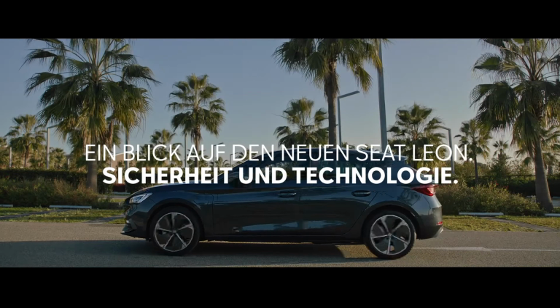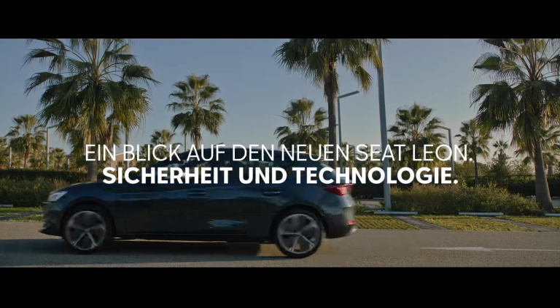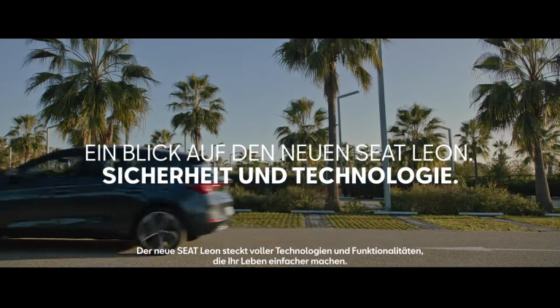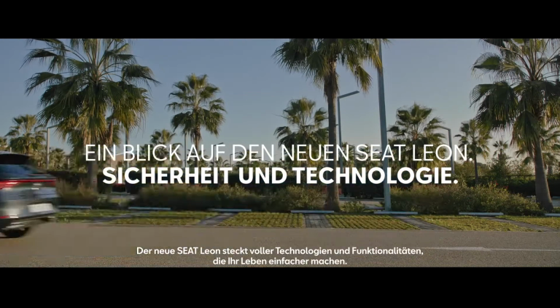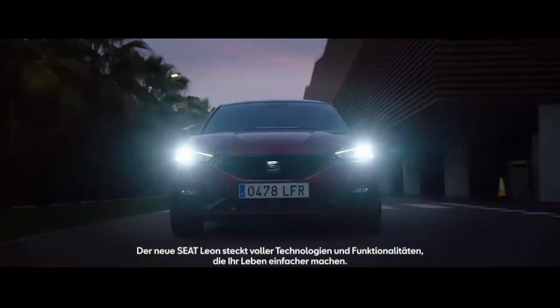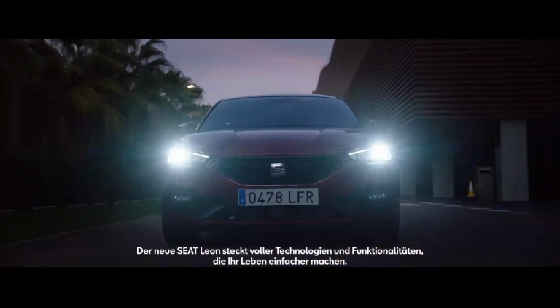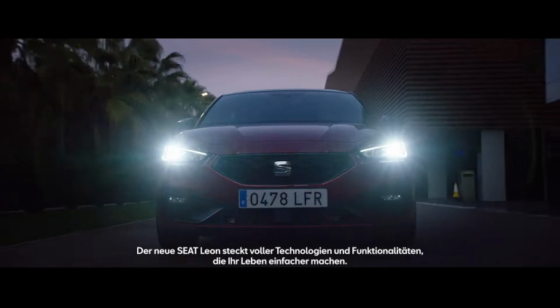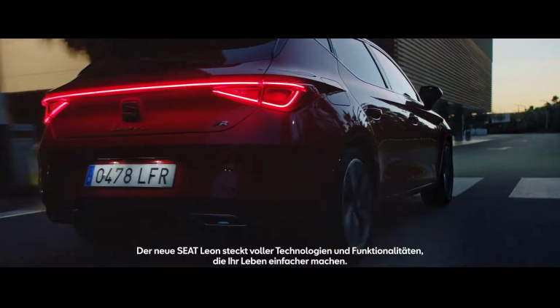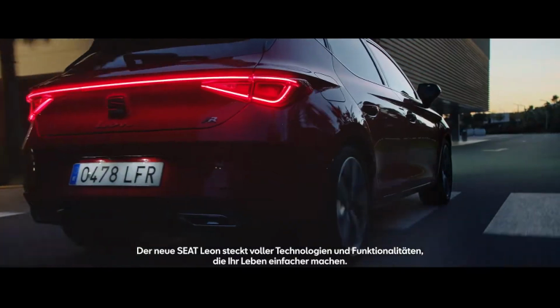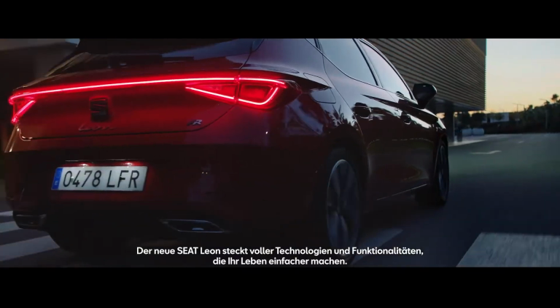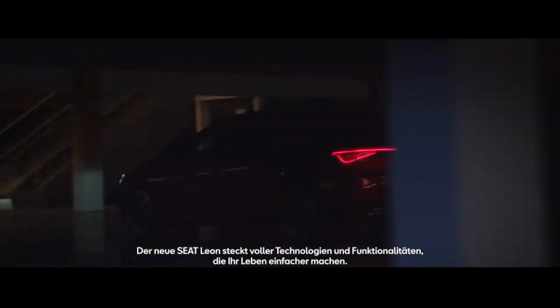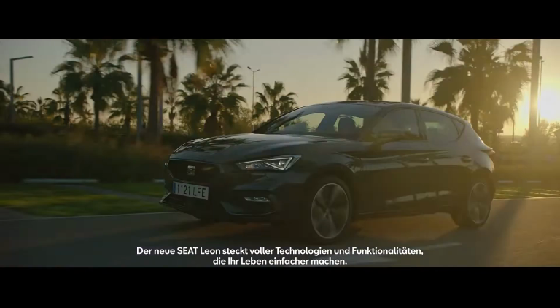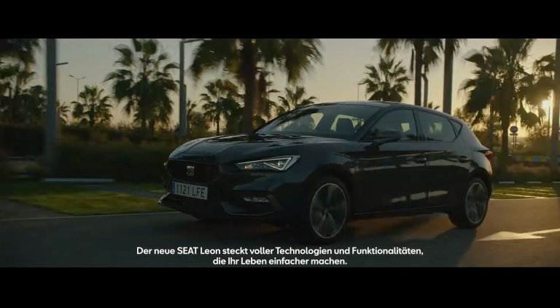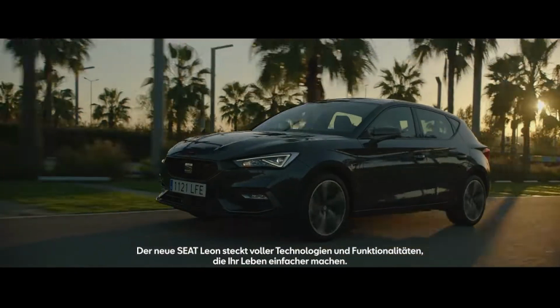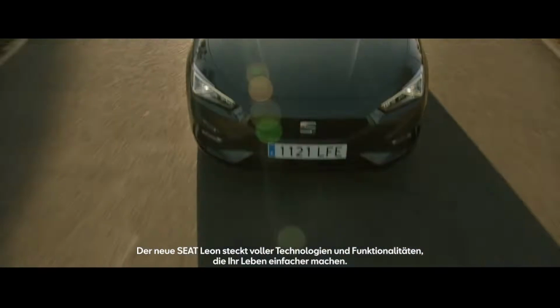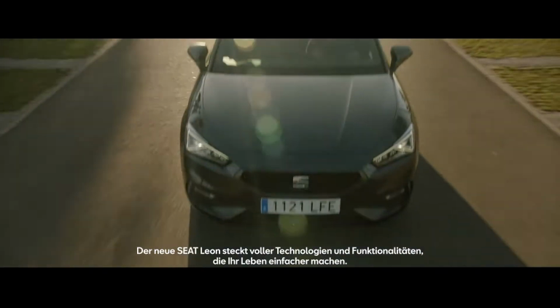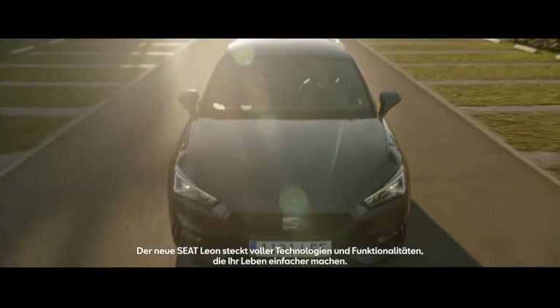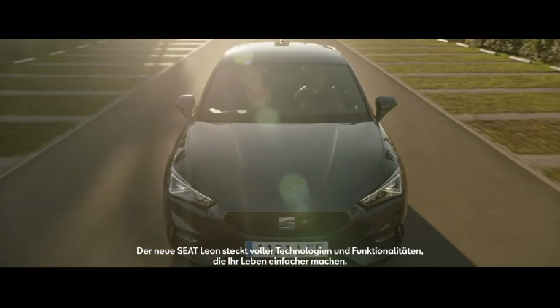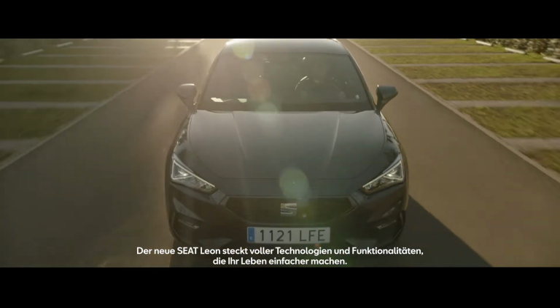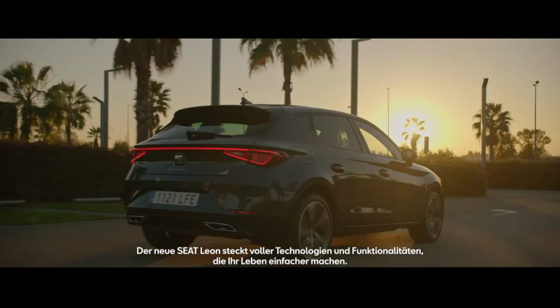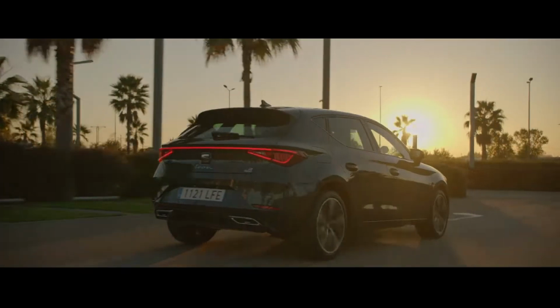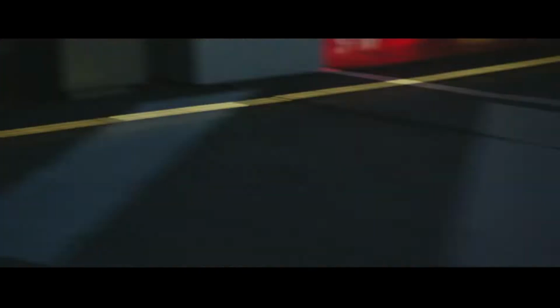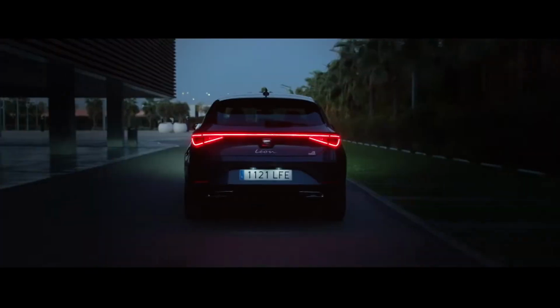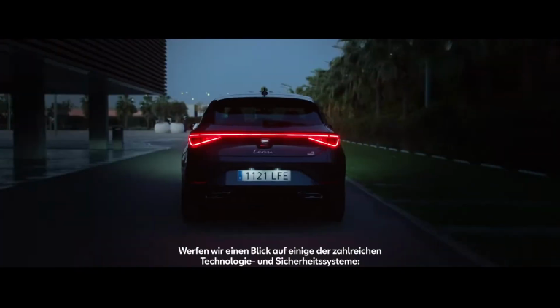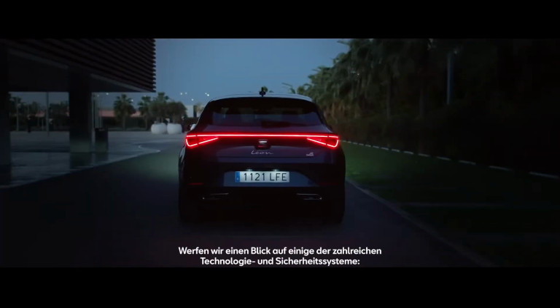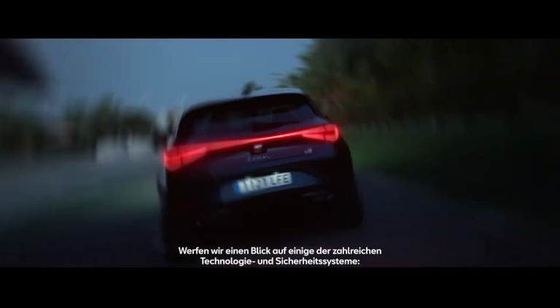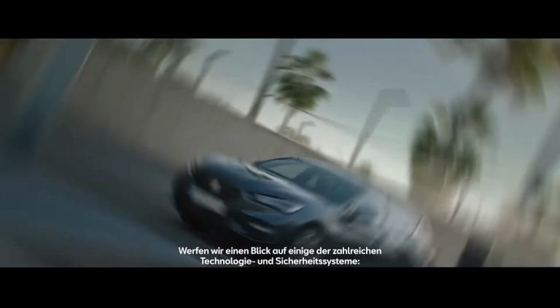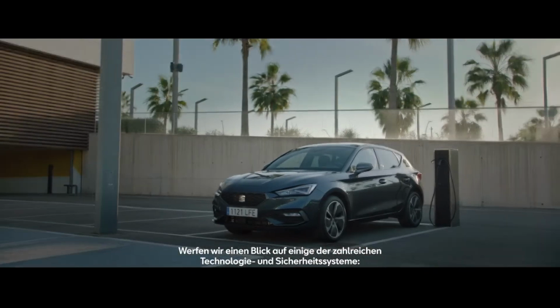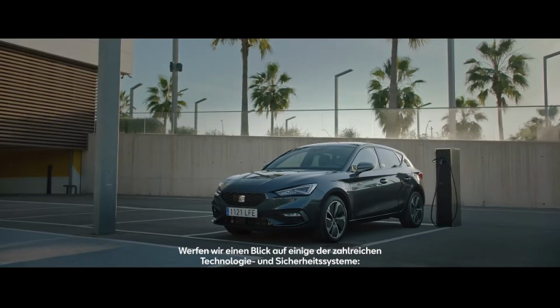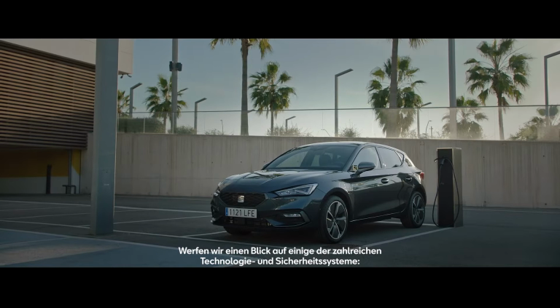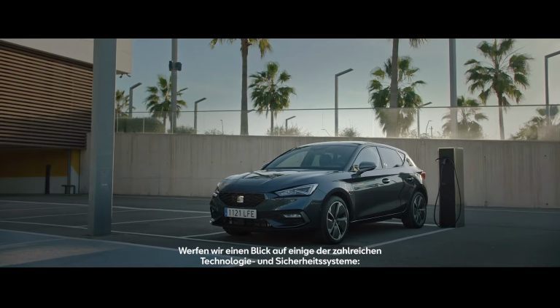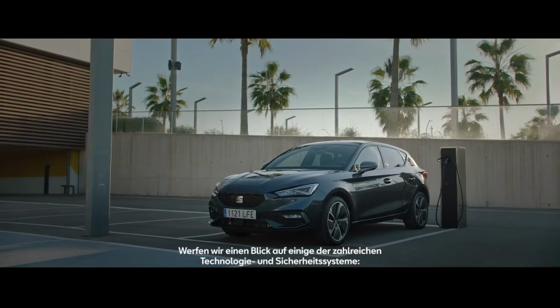The new SEAT Leon is packed with technology and features to make your life easier. Let's take a look at some of its safety features.